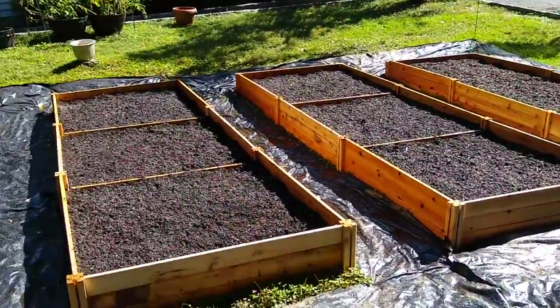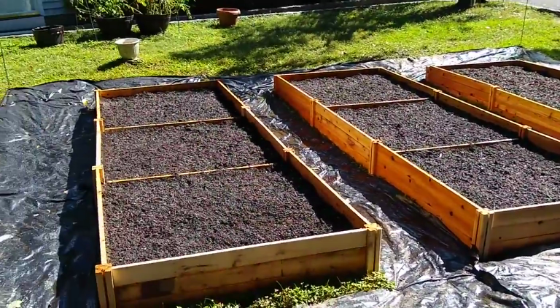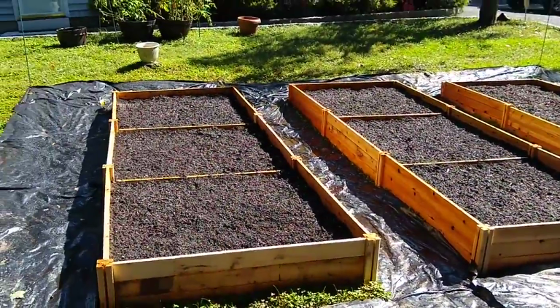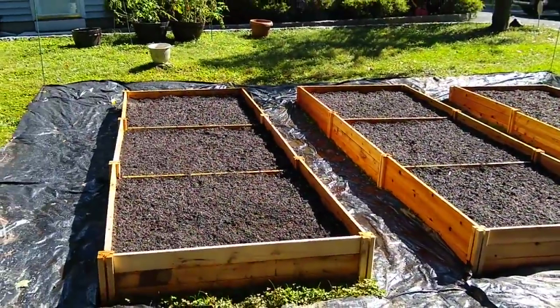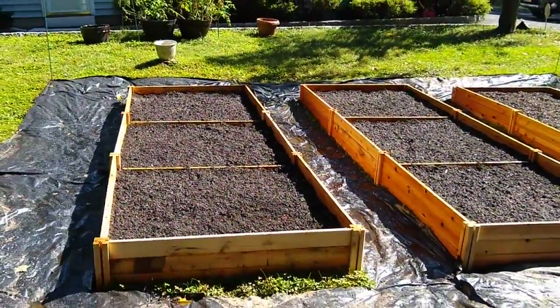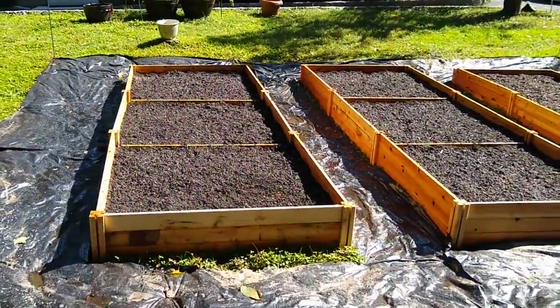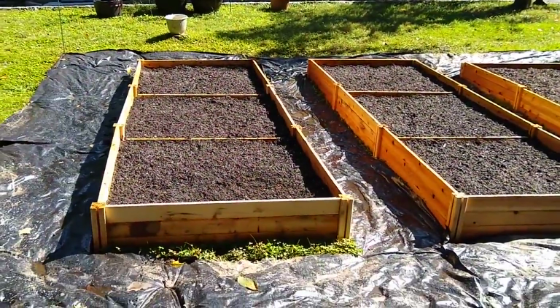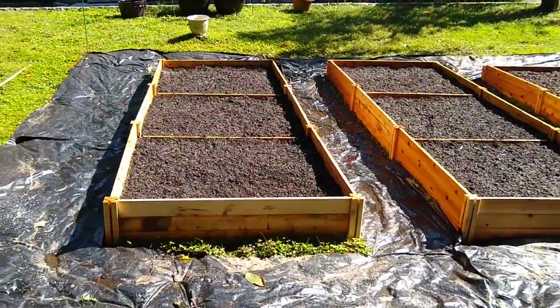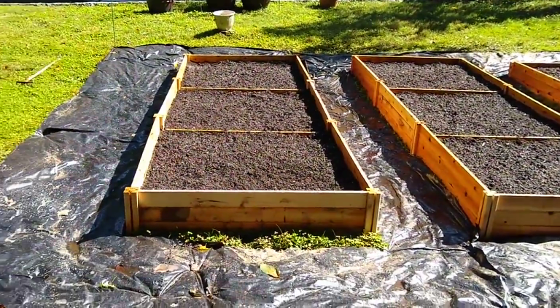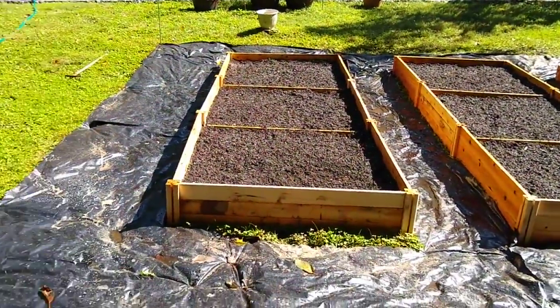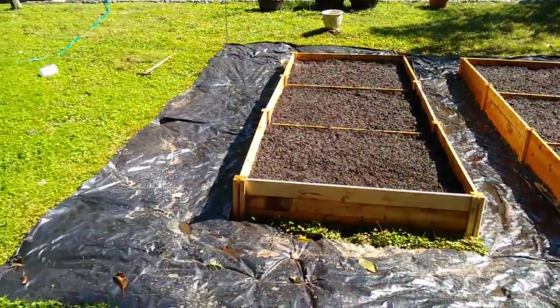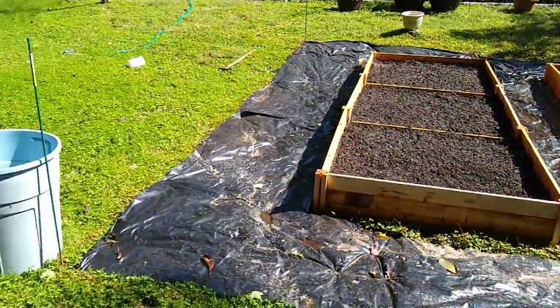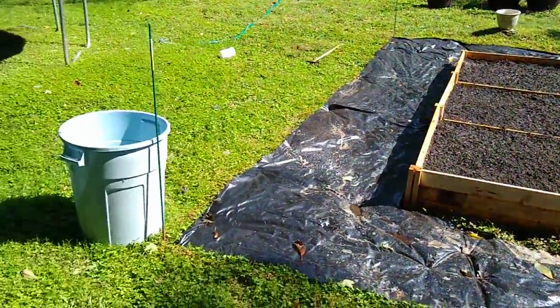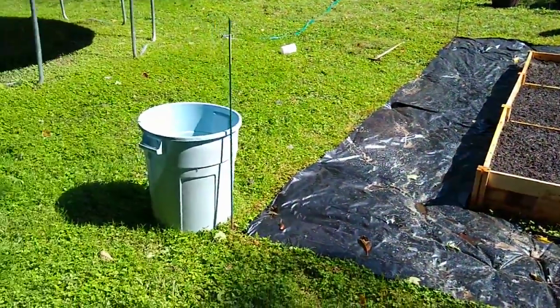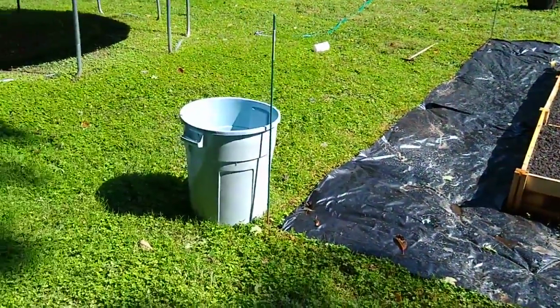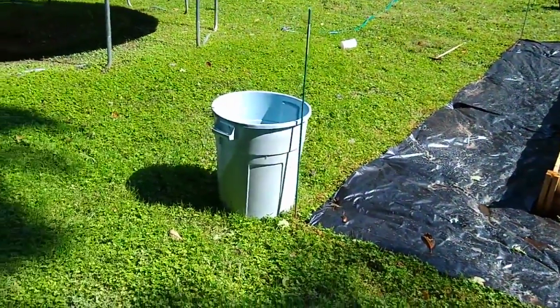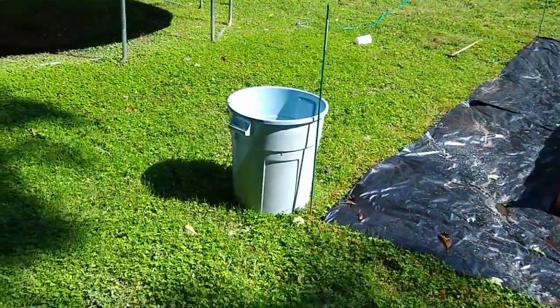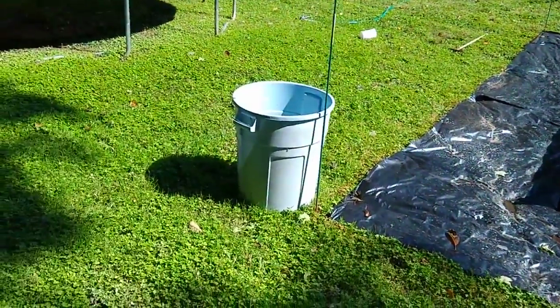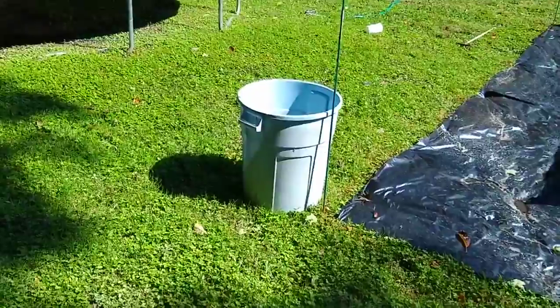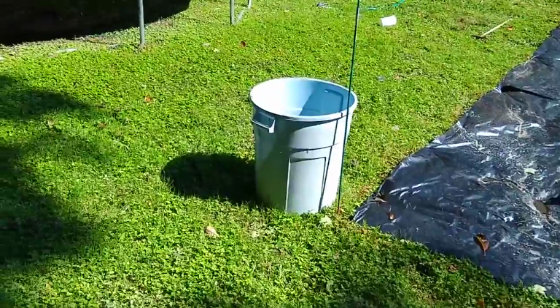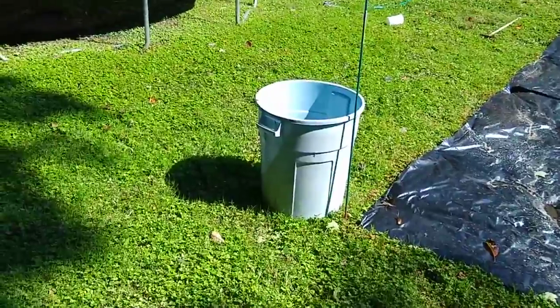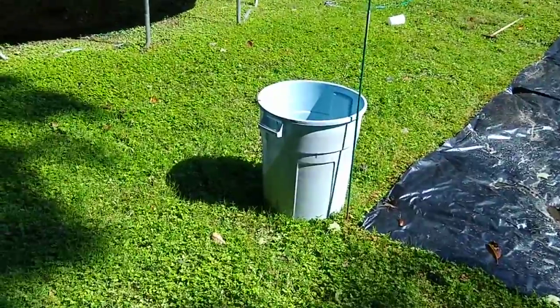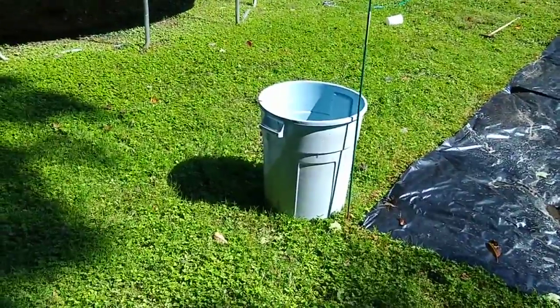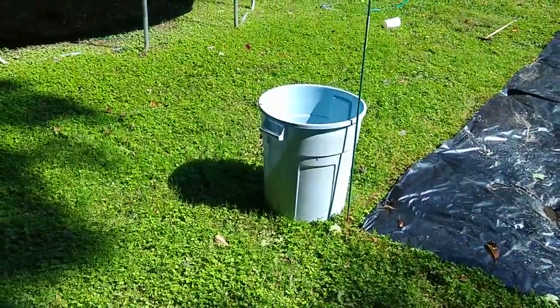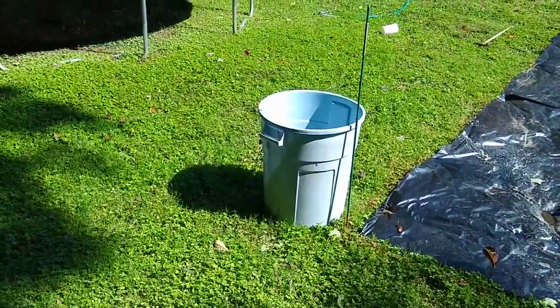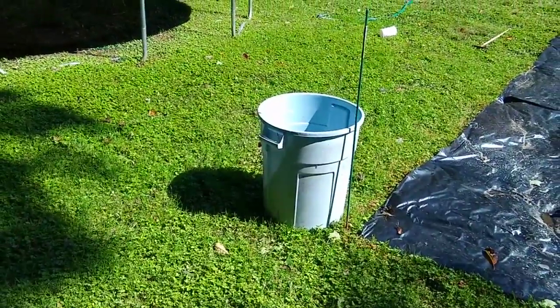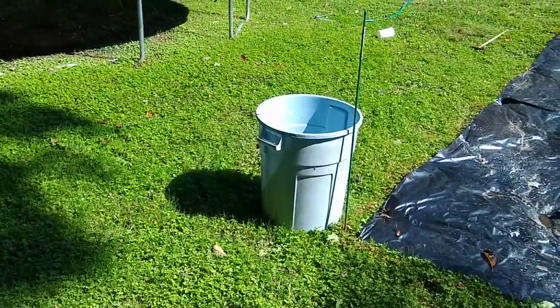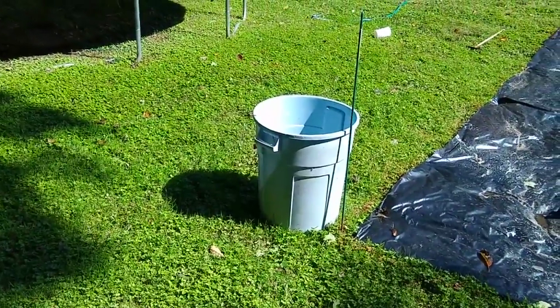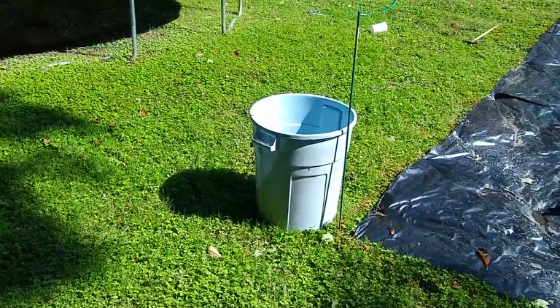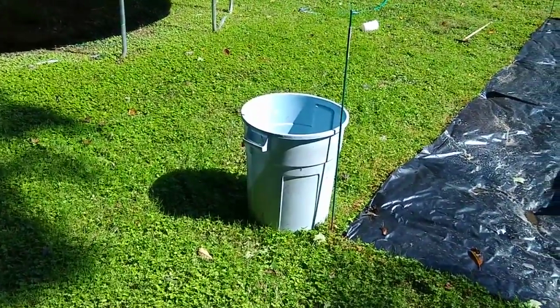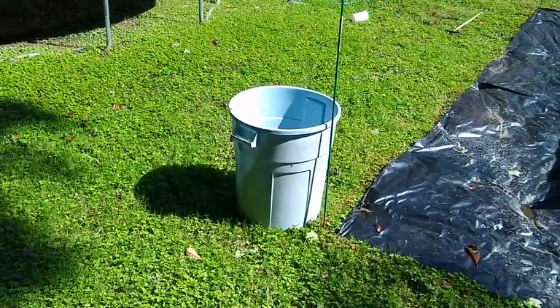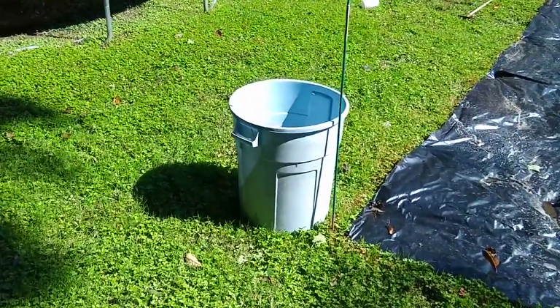Those are all done. Starting a little compost garbage-can compost pile in here too.